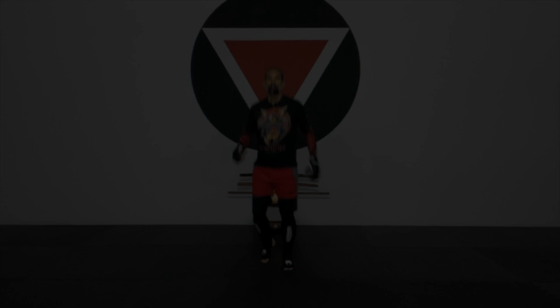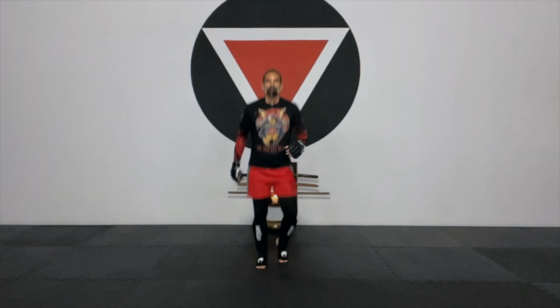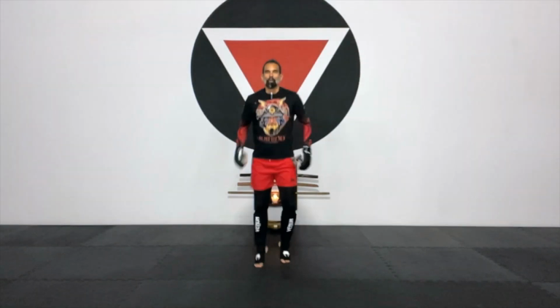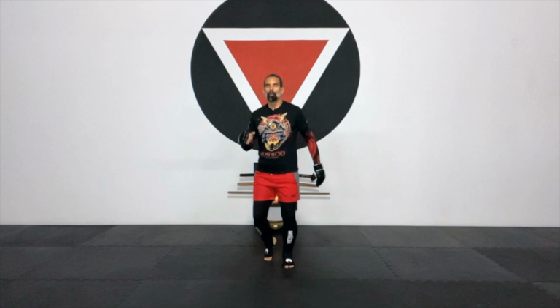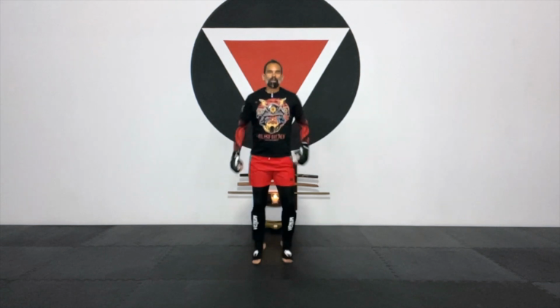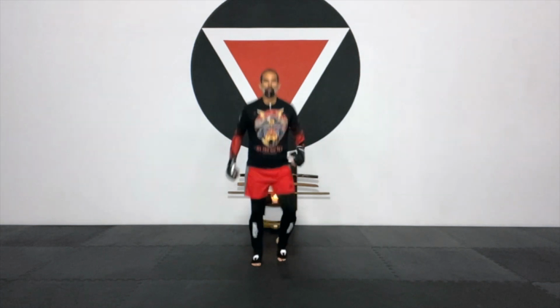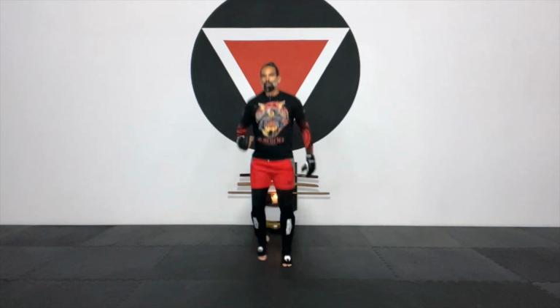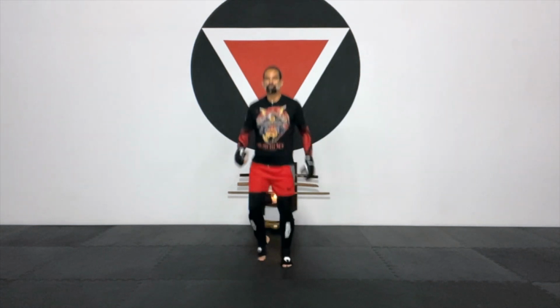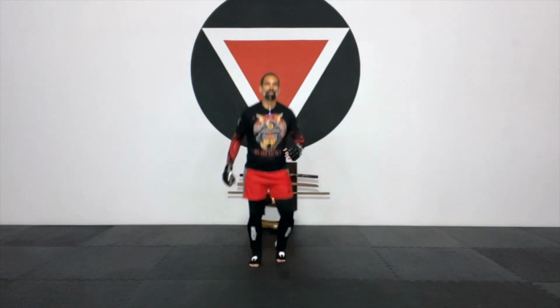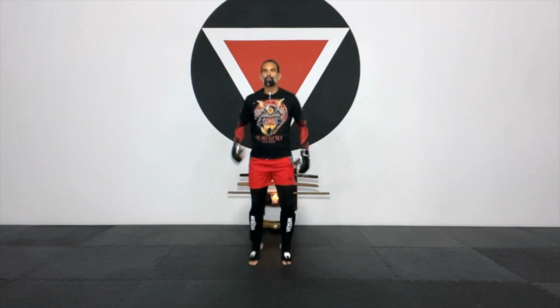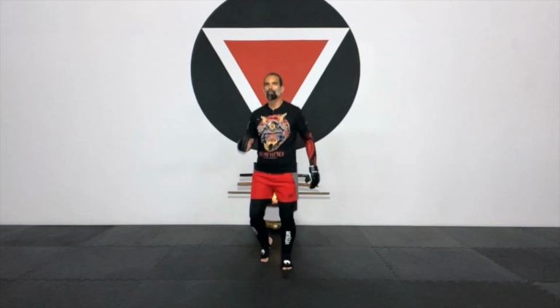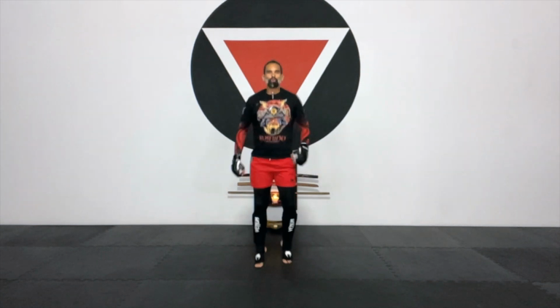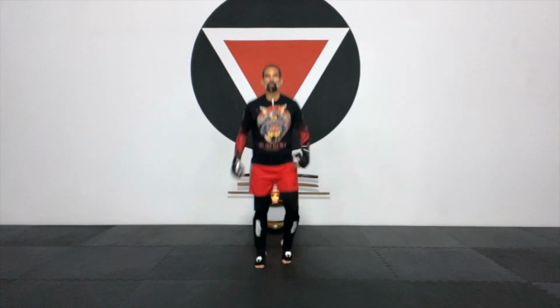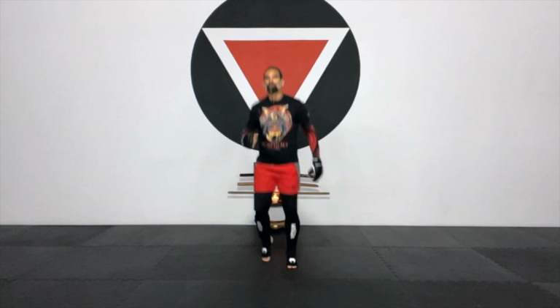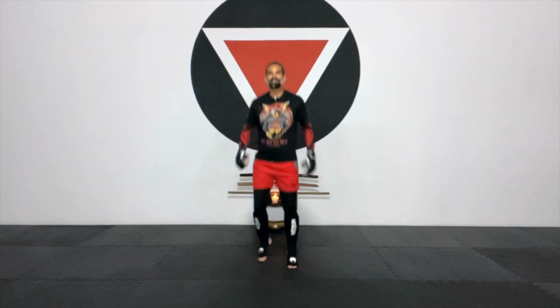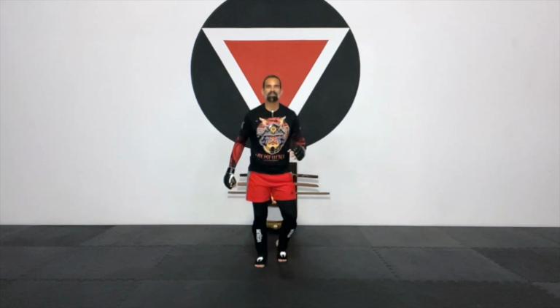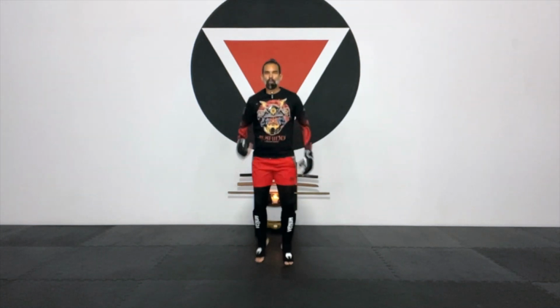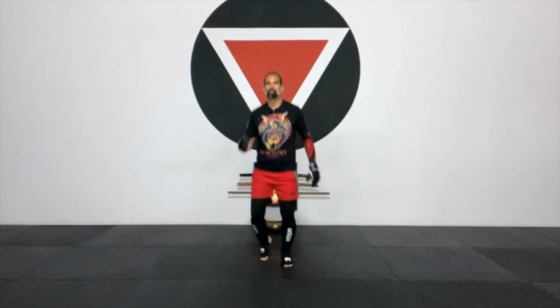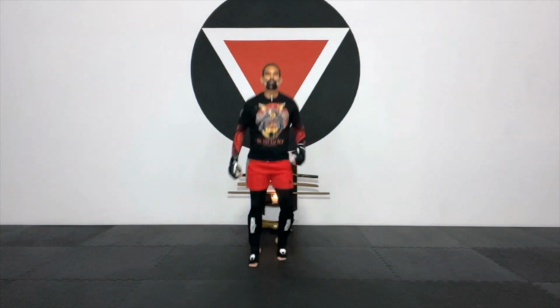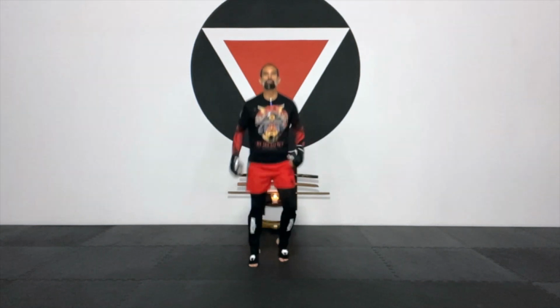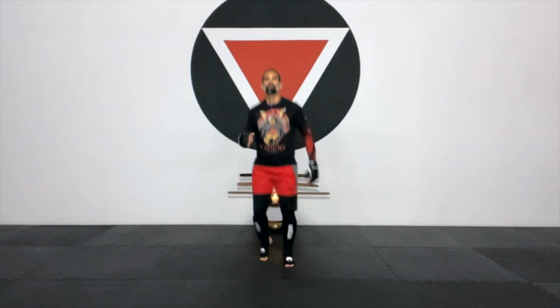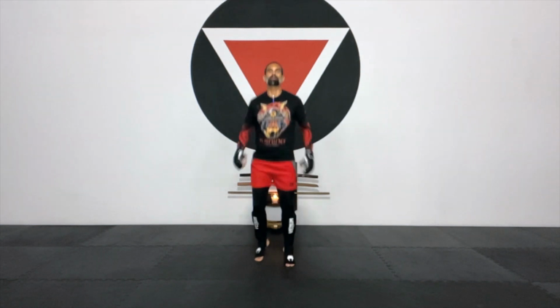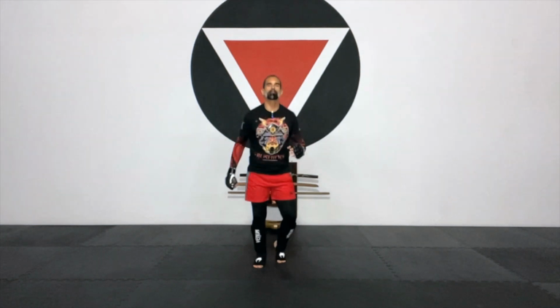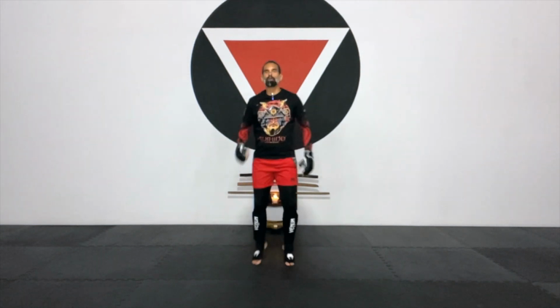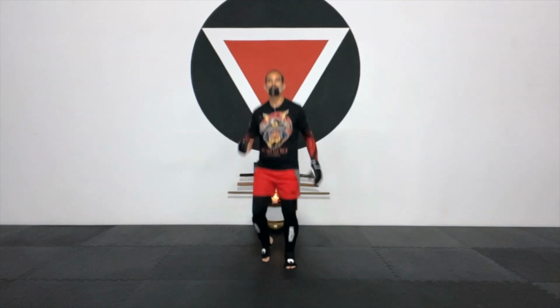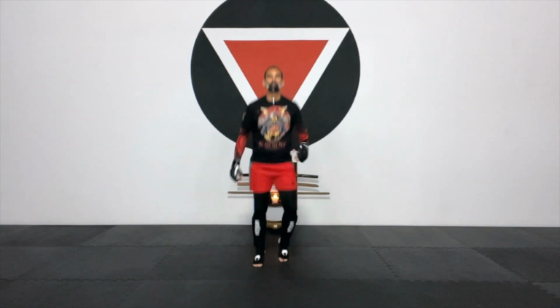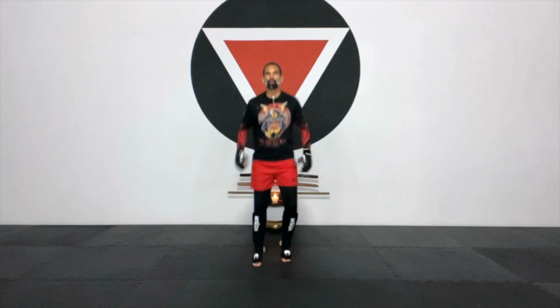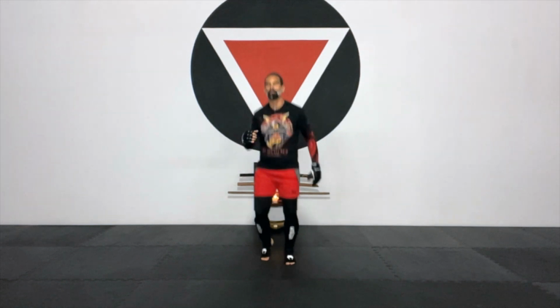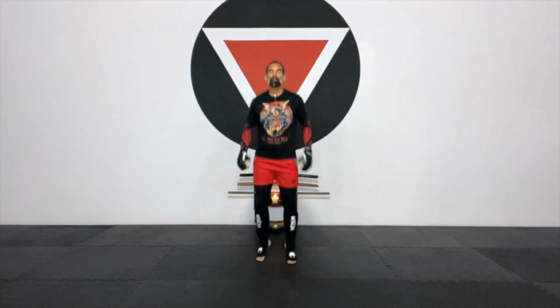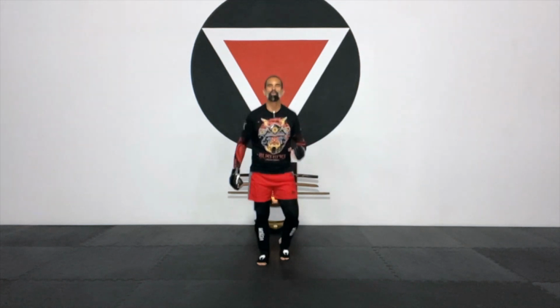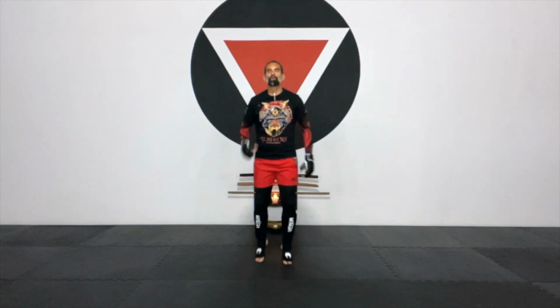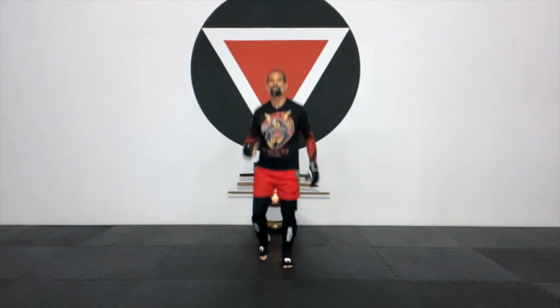Welcome once more to Zenbu Dojo. This is Marshall Fusion Kickboxing Power Workout Number 13.